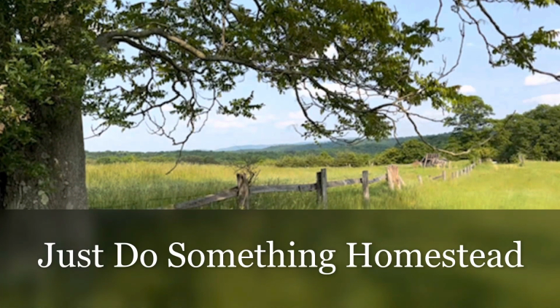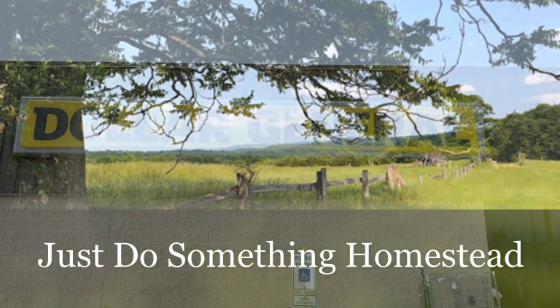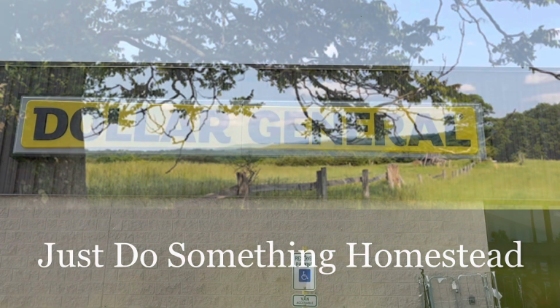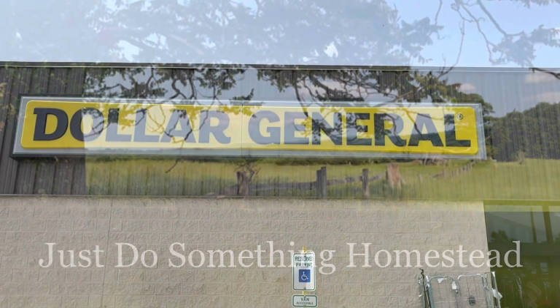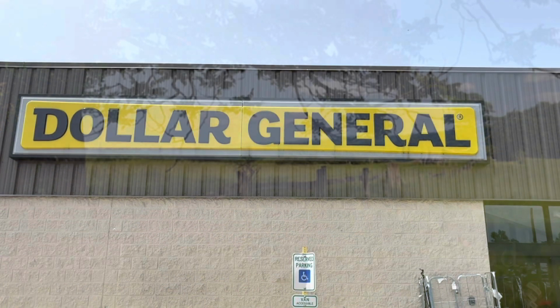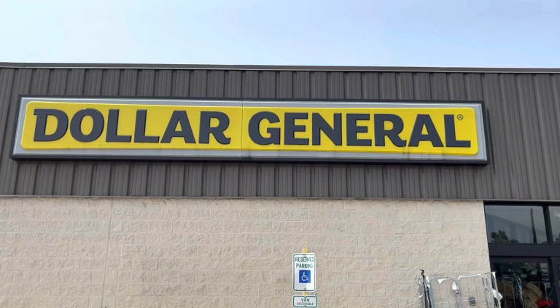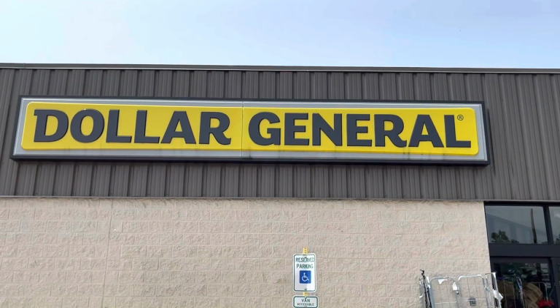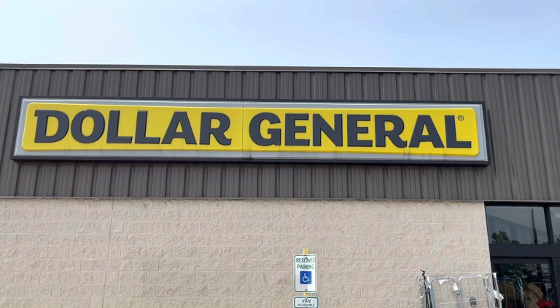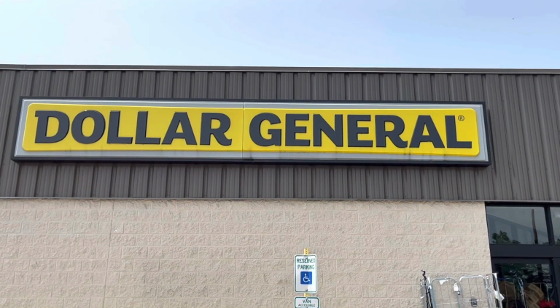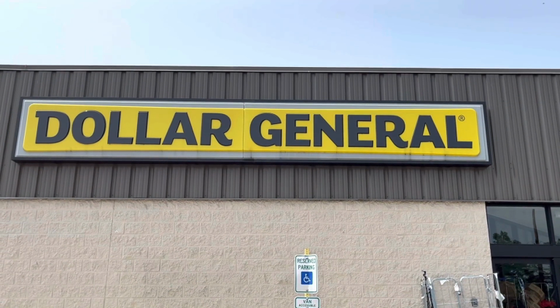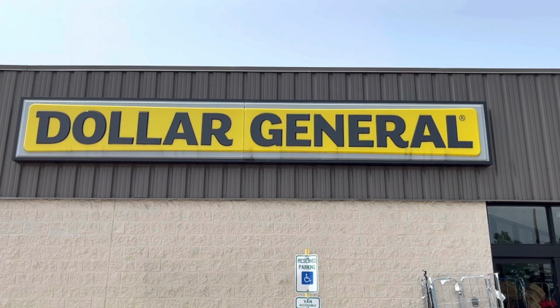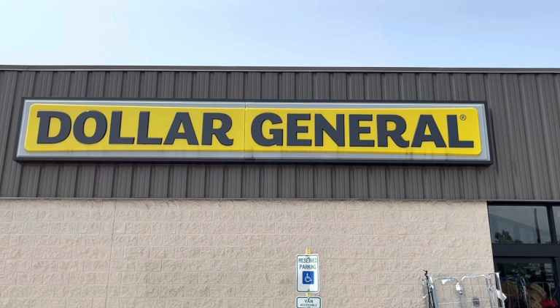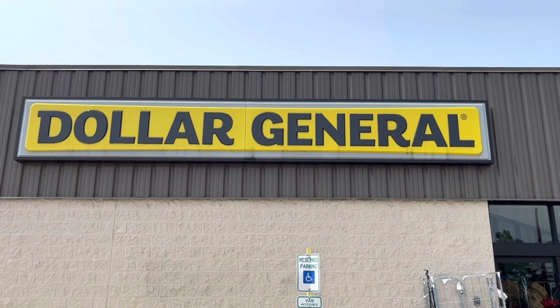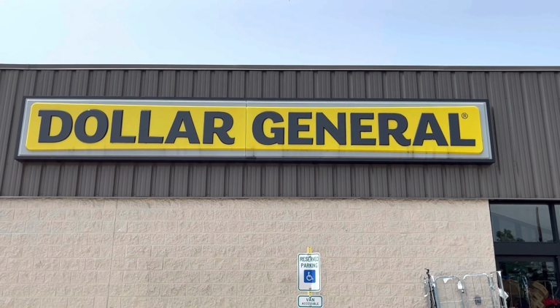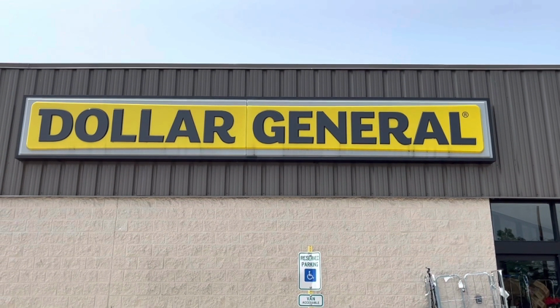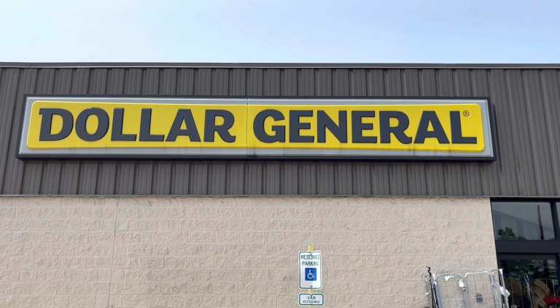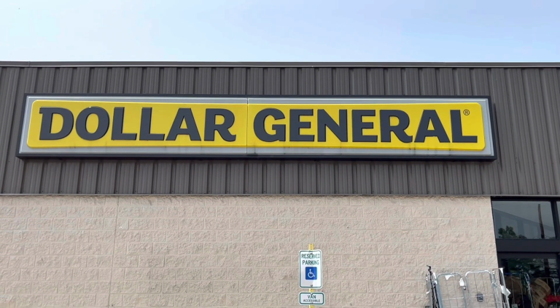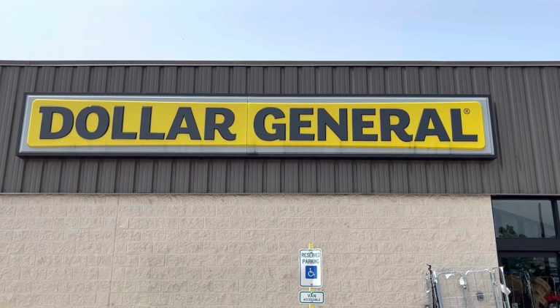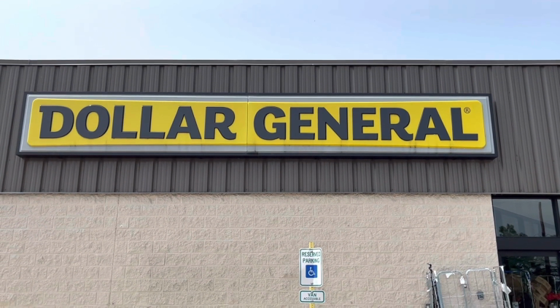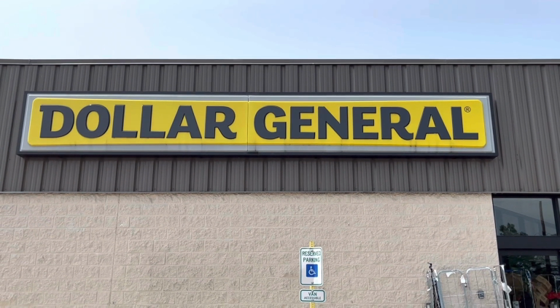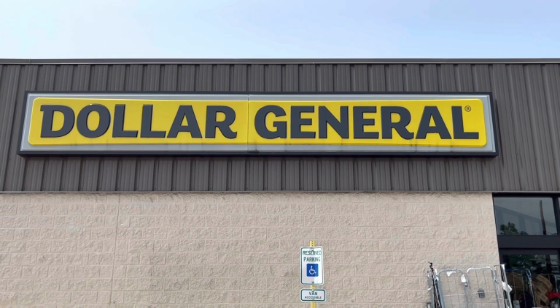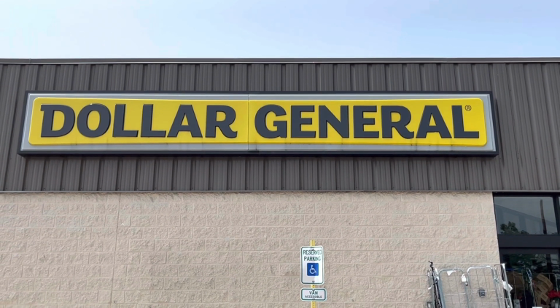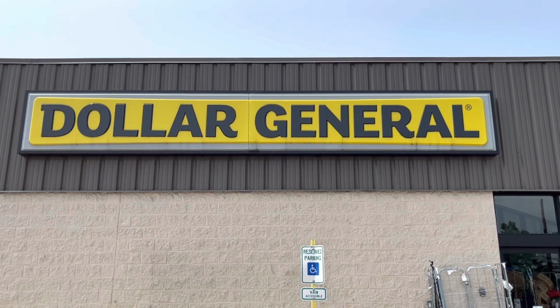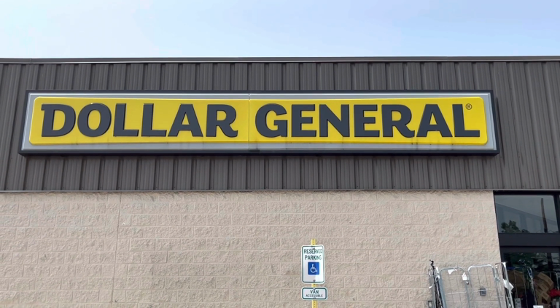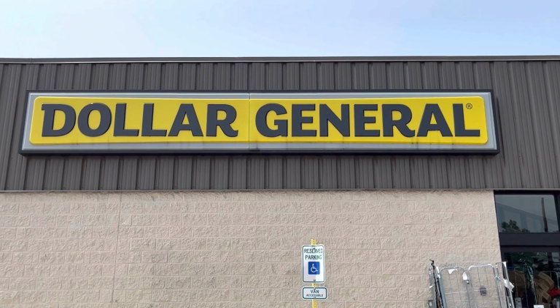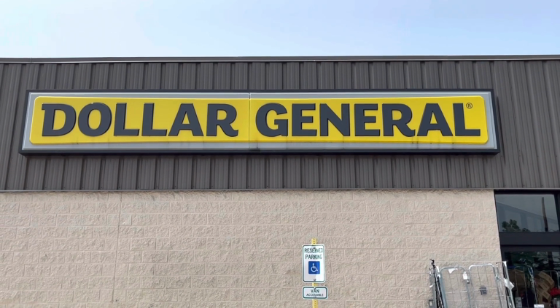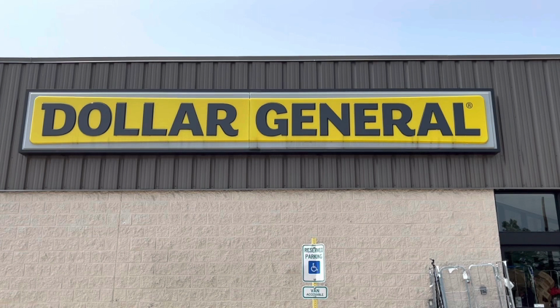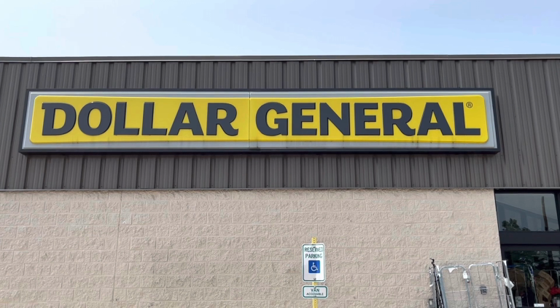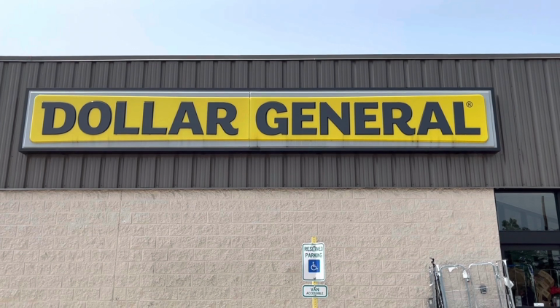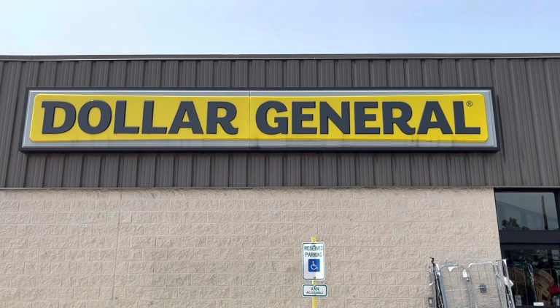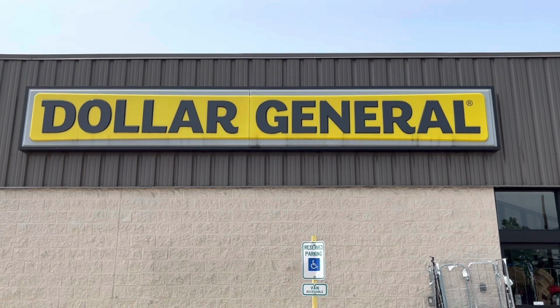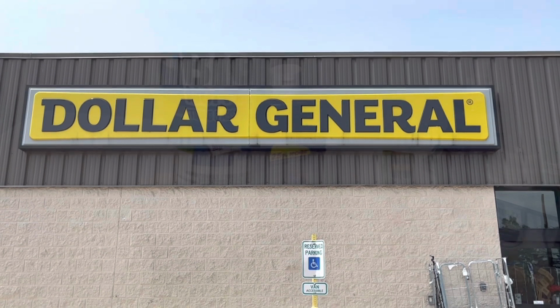This is Deb from Just Do Something Homestead and today we're going to find some wonderful deals at Dollar General.